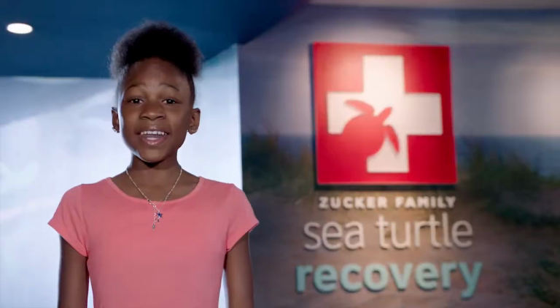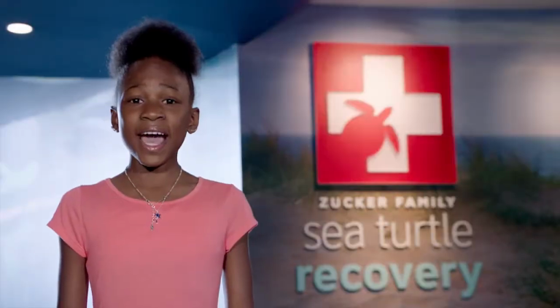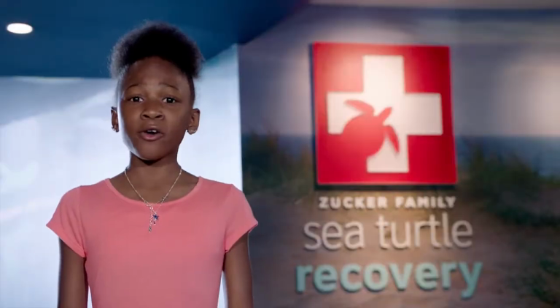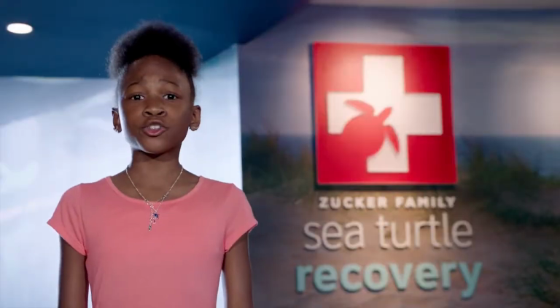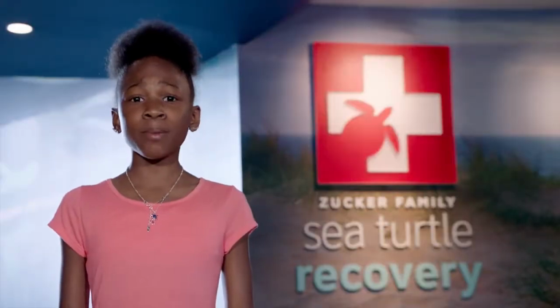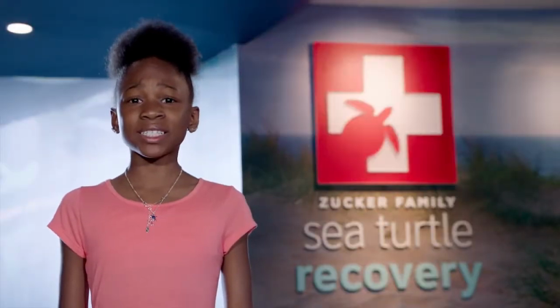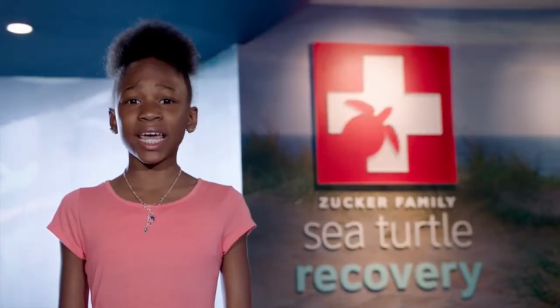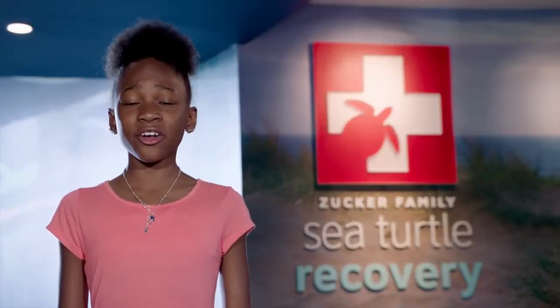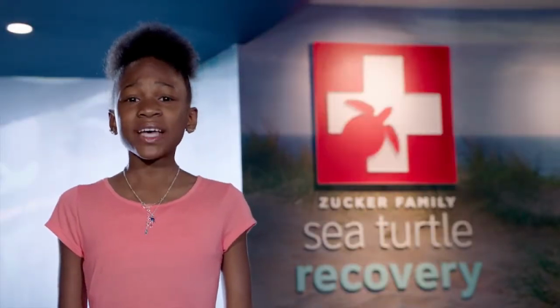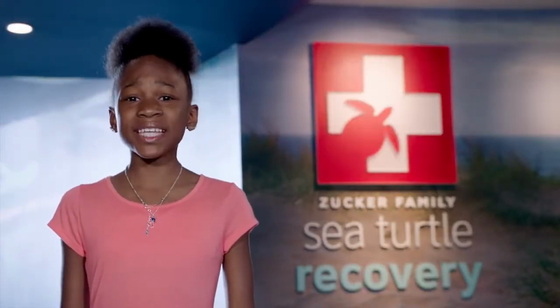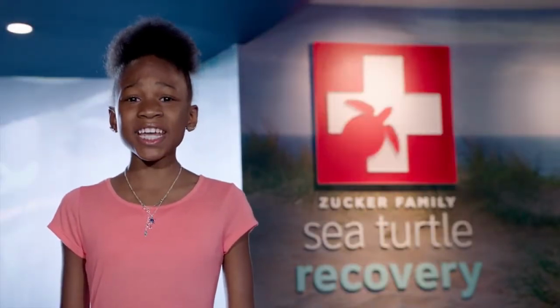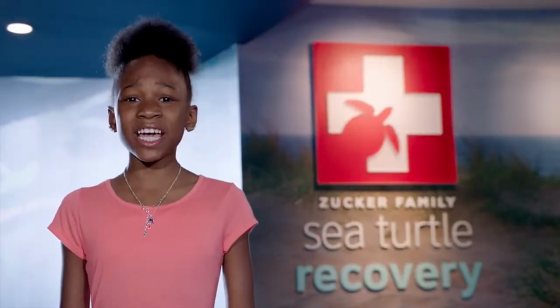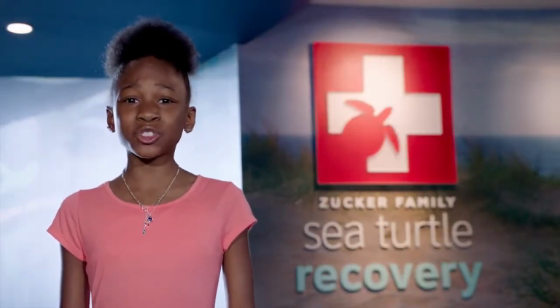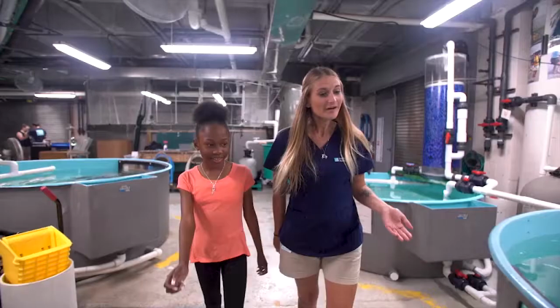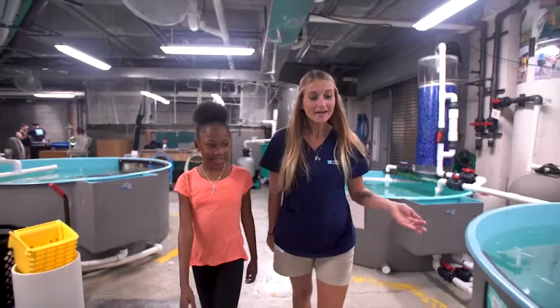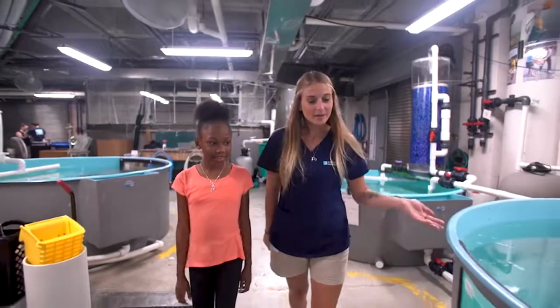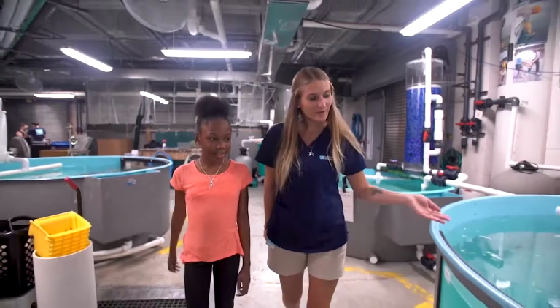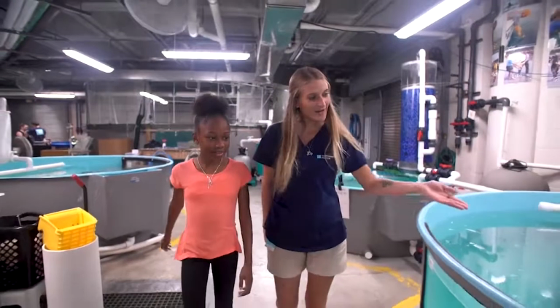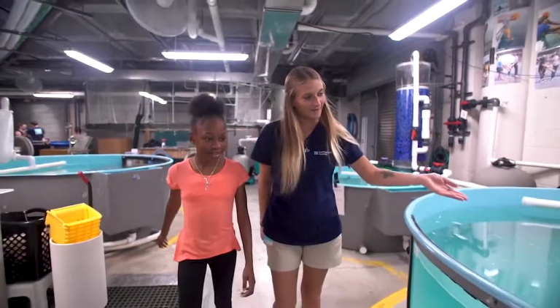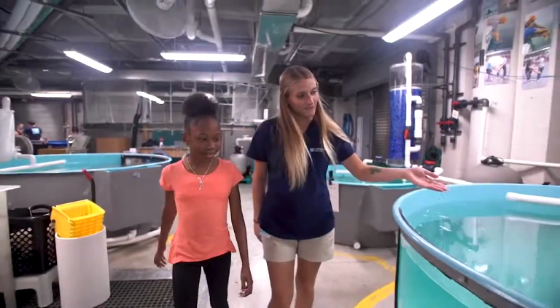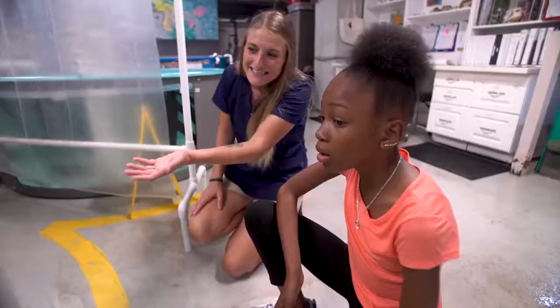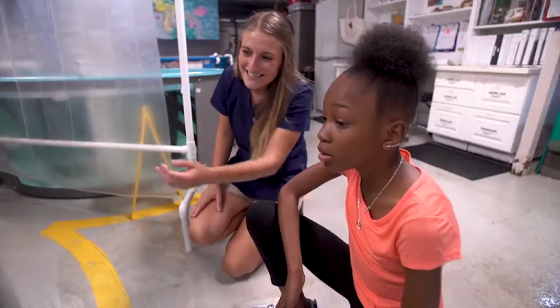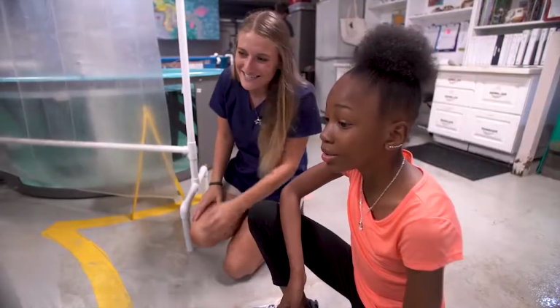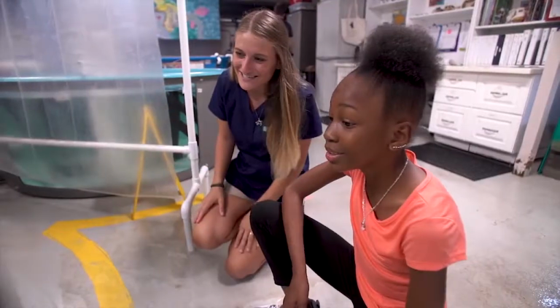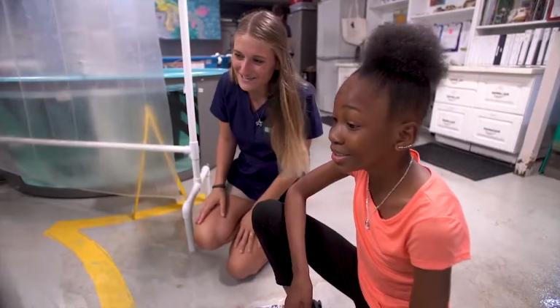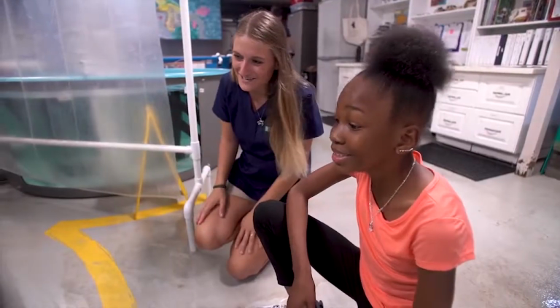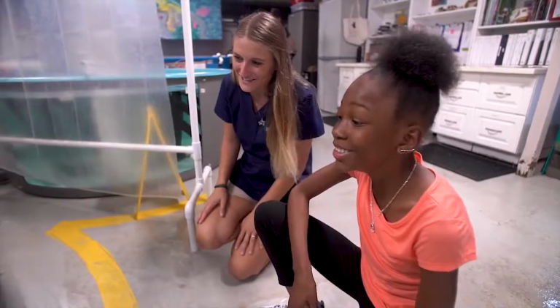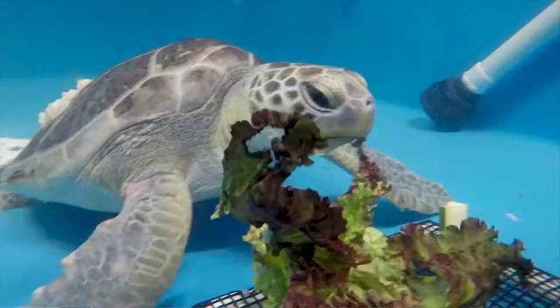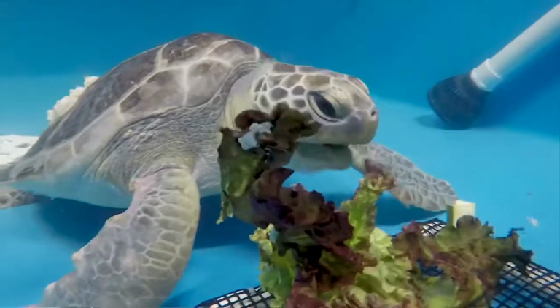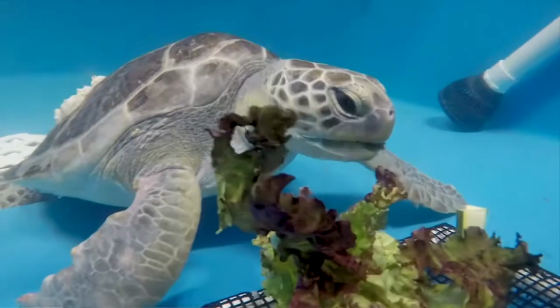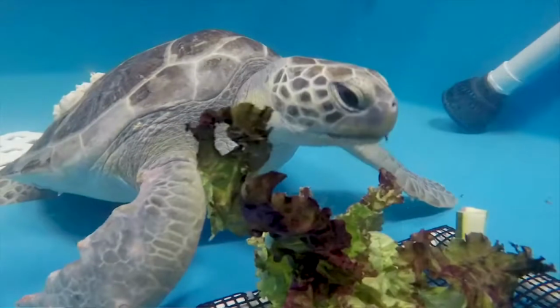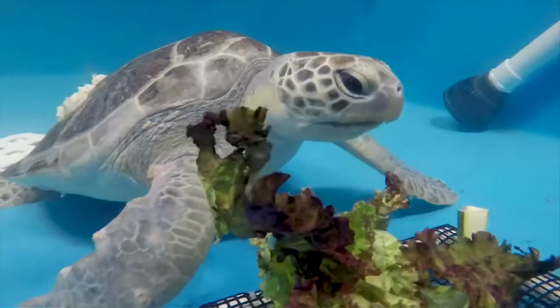And now, two months later, San Diego Zoo Kids is back to check on Pearl's progress and see how well she's been recovering.